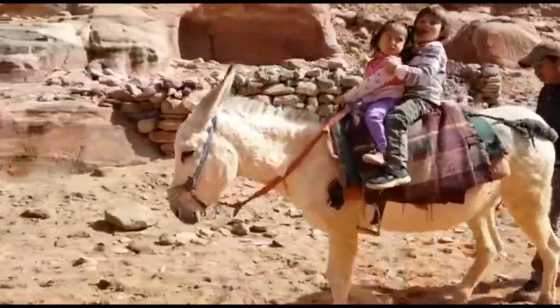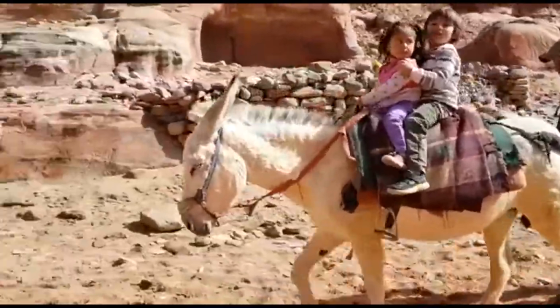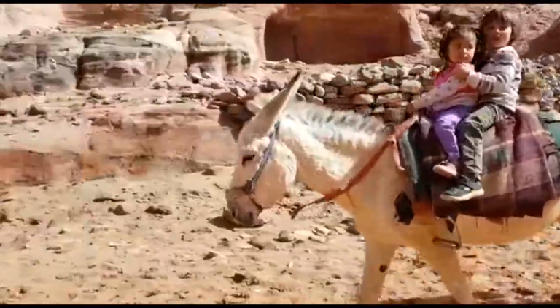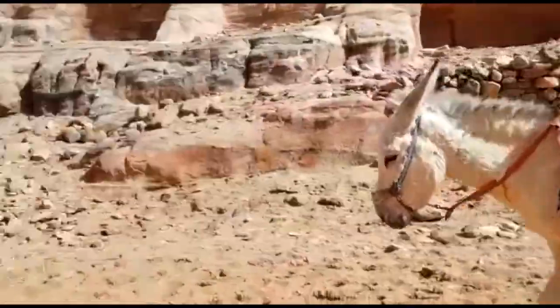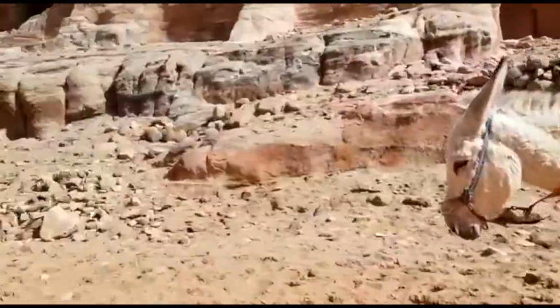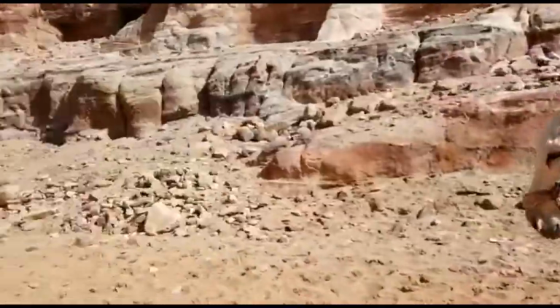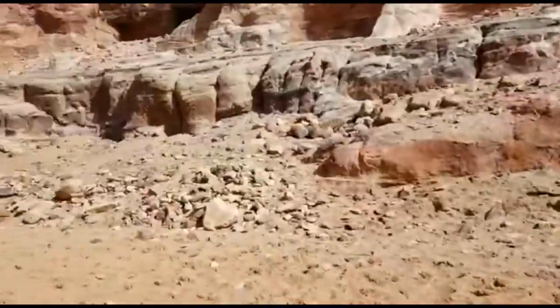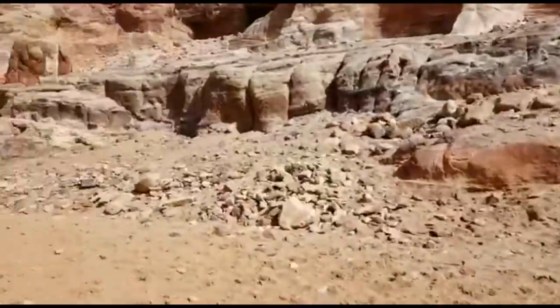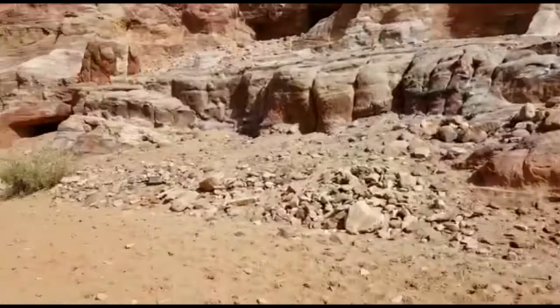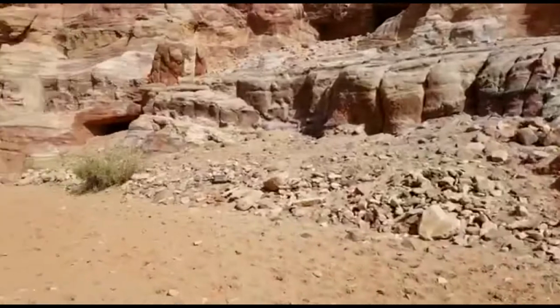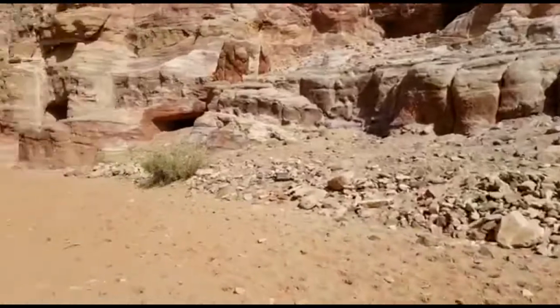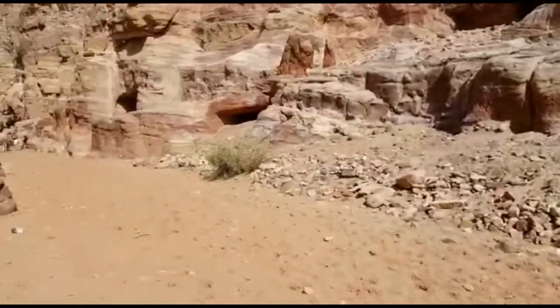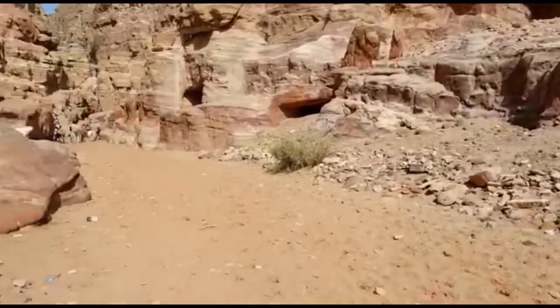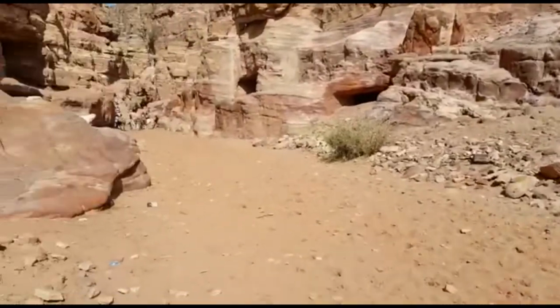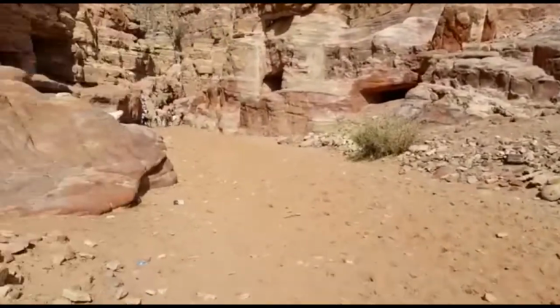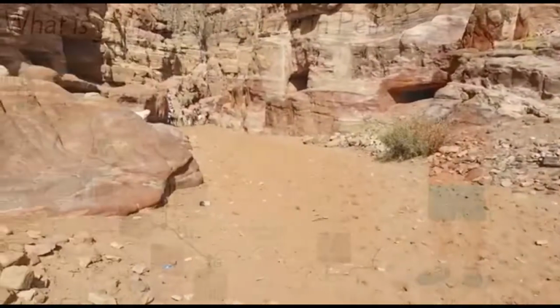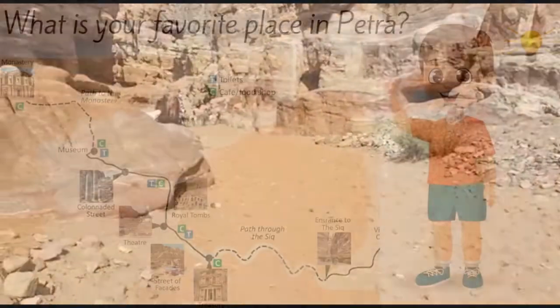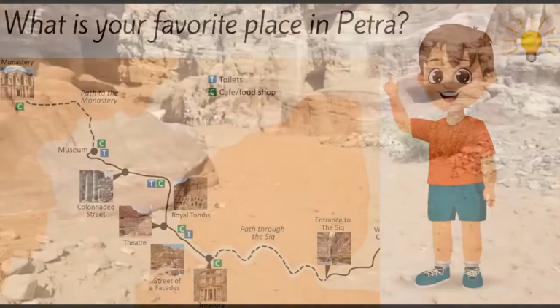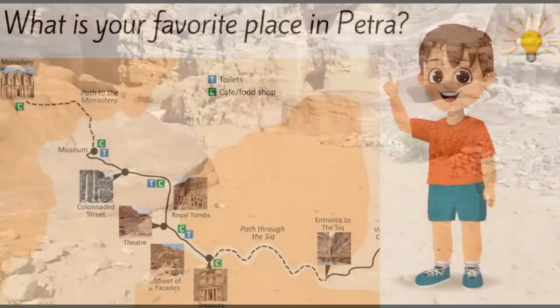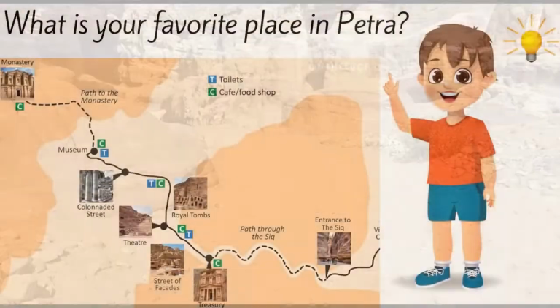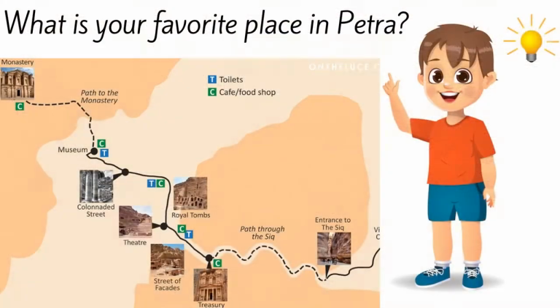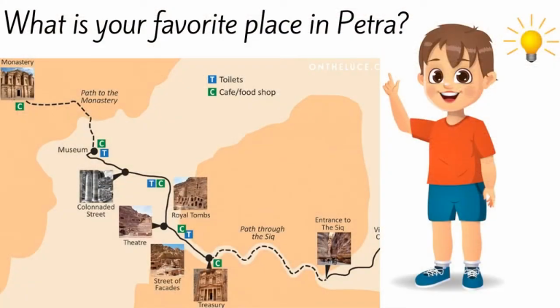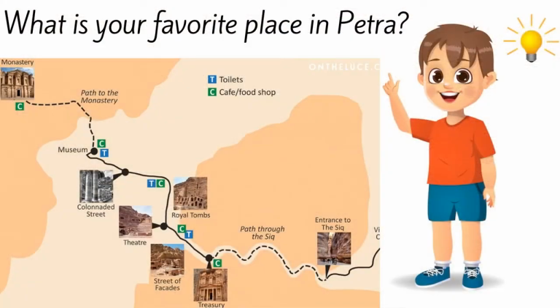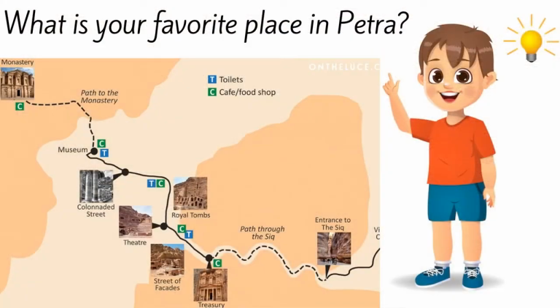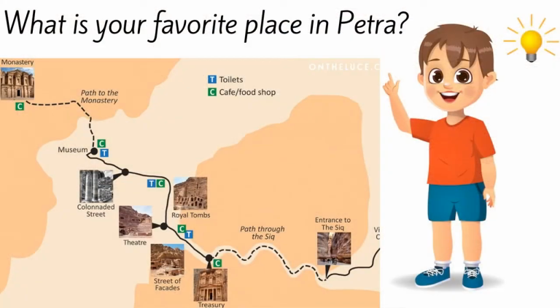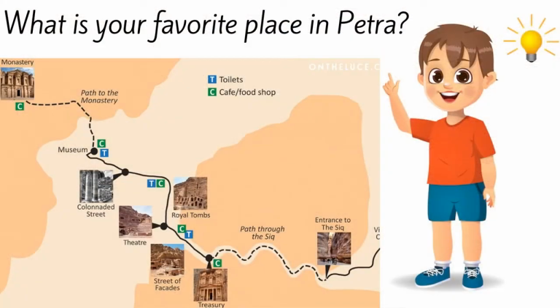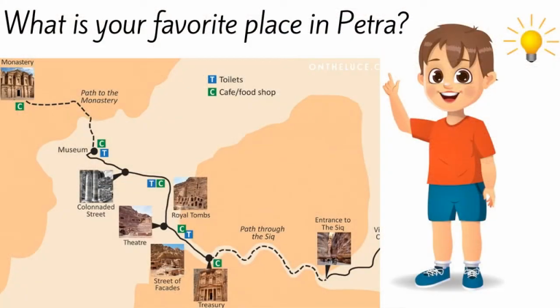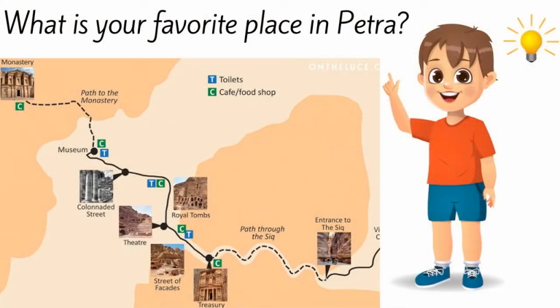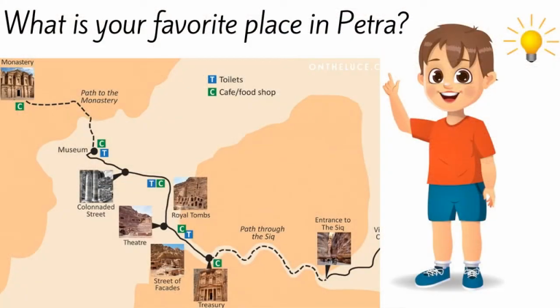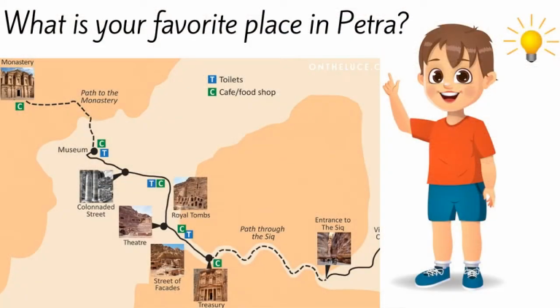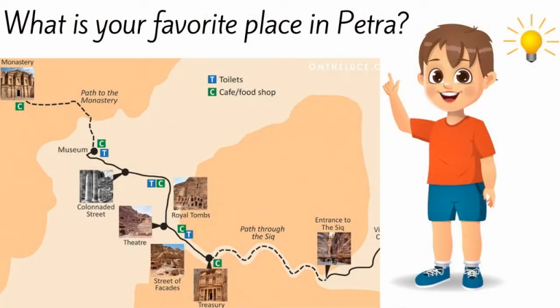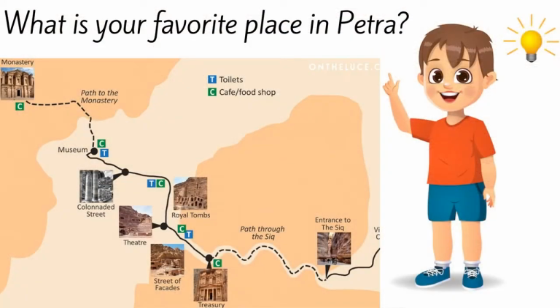I want to ask you a question — what is your favorite building in Petra?